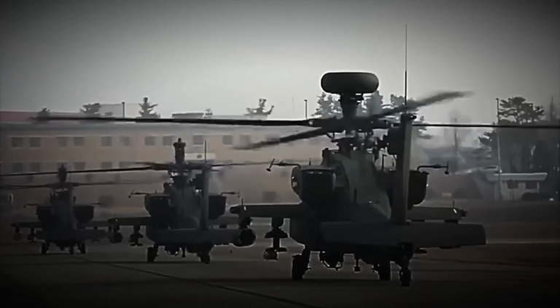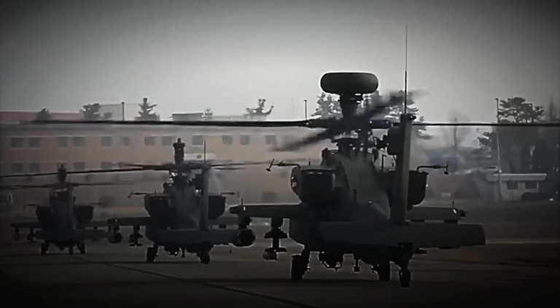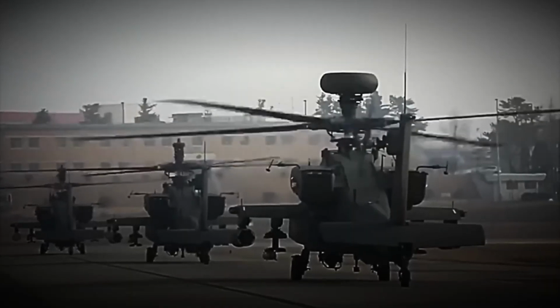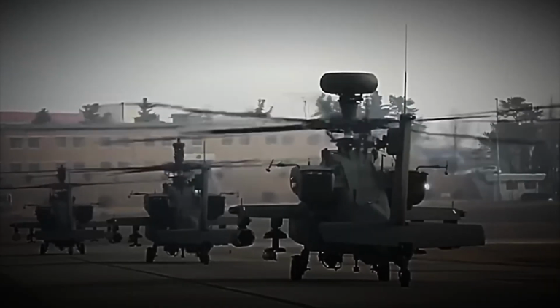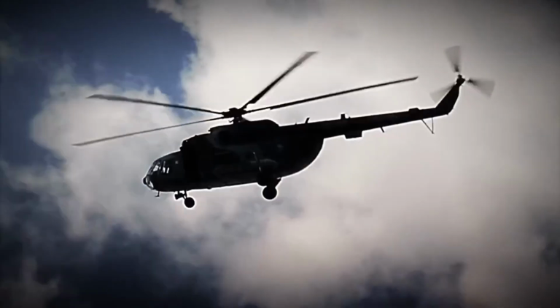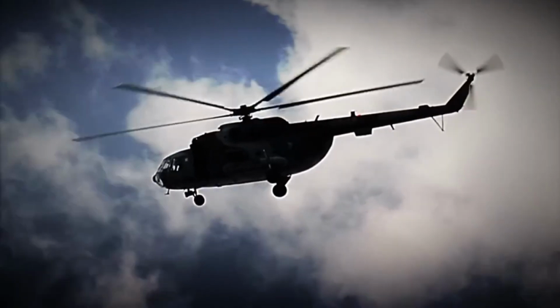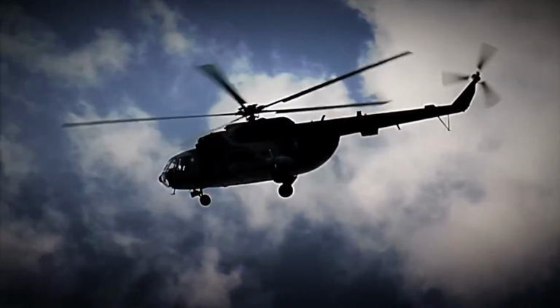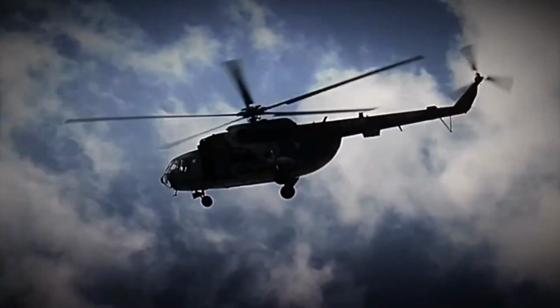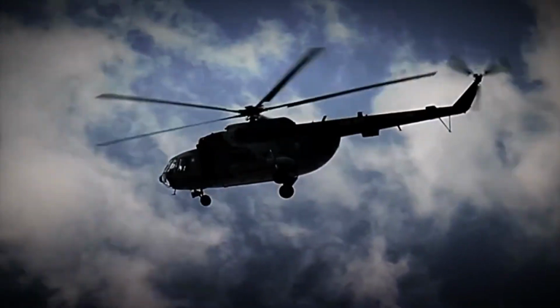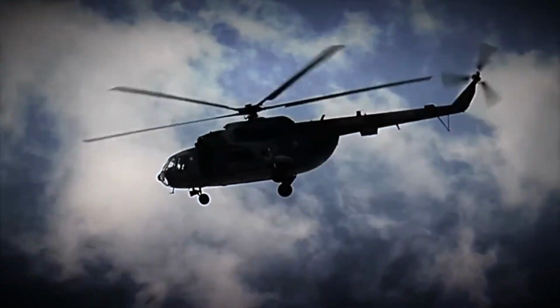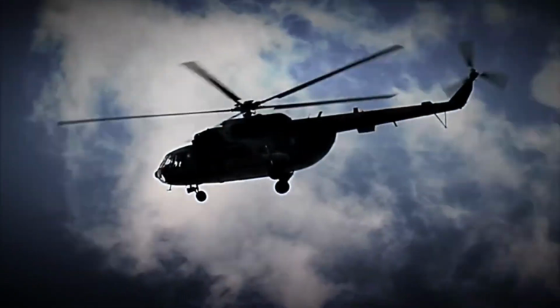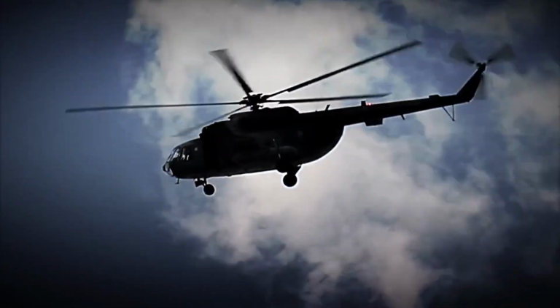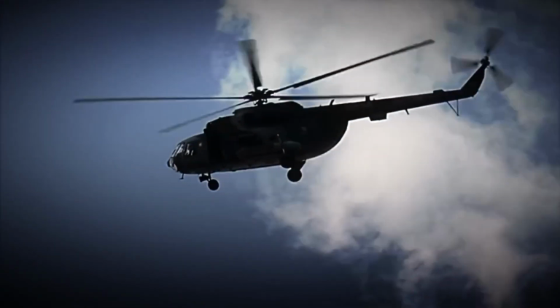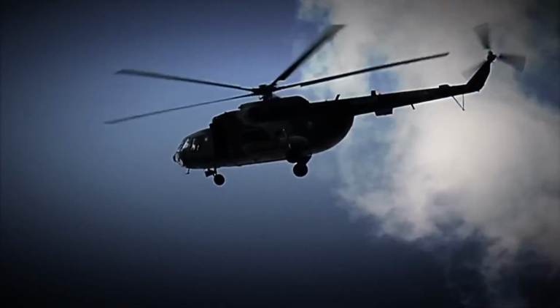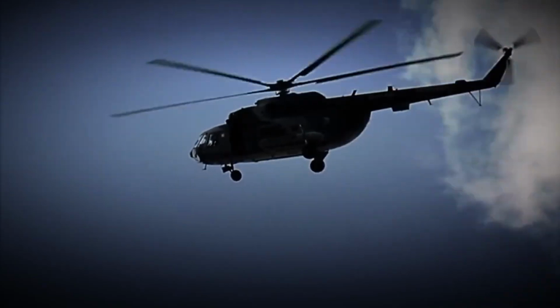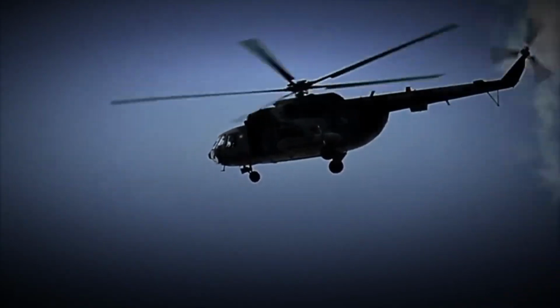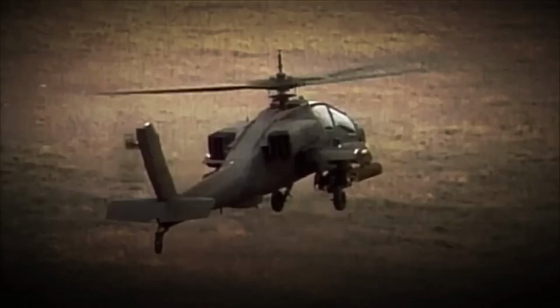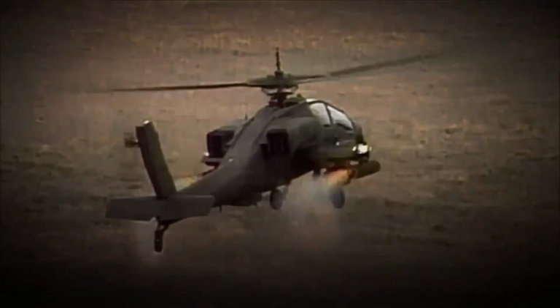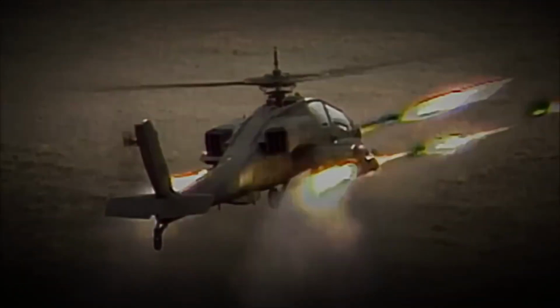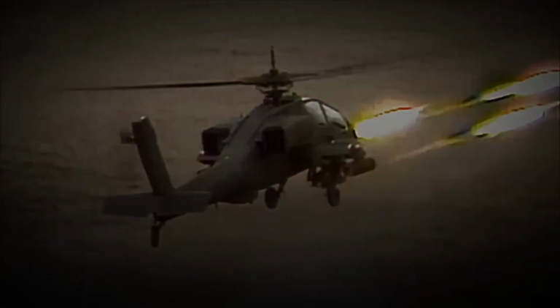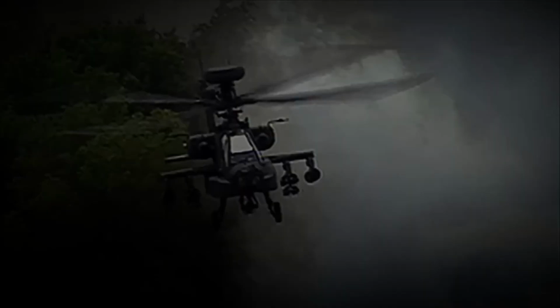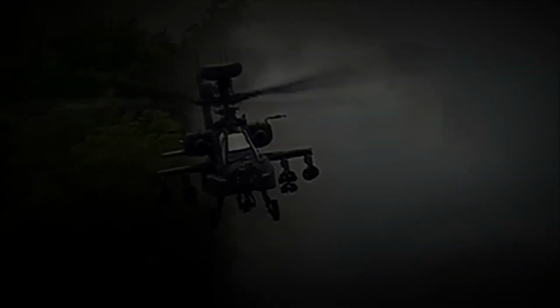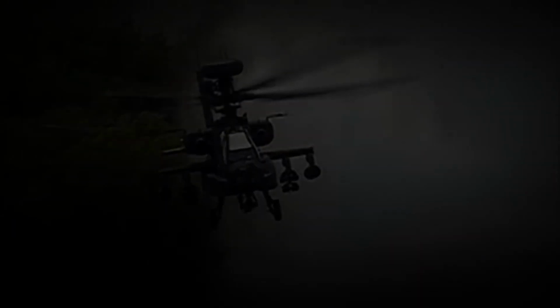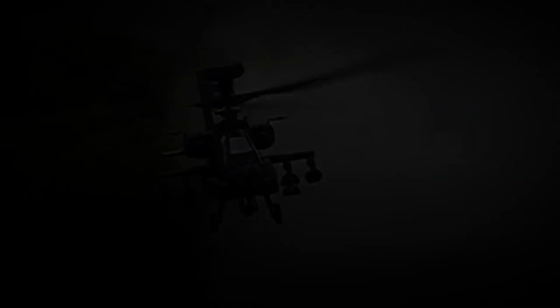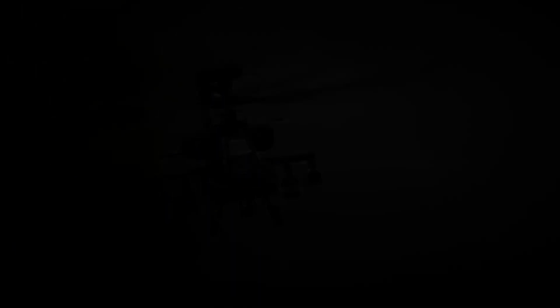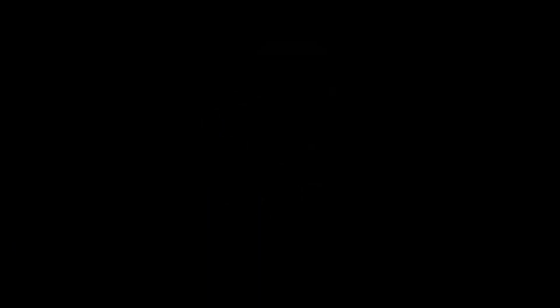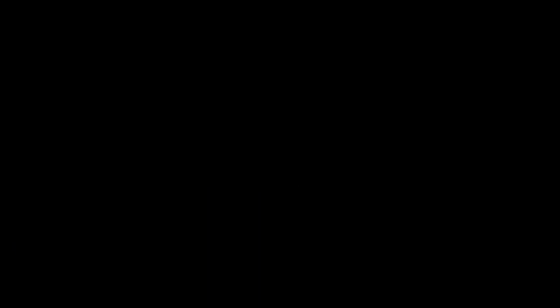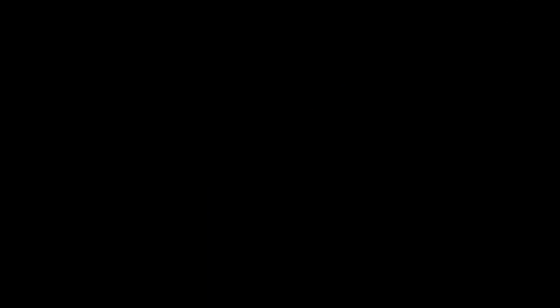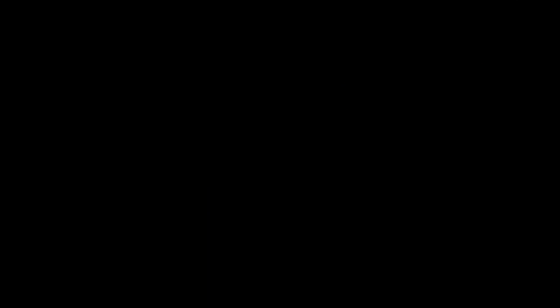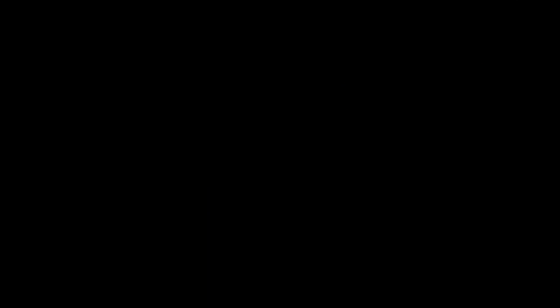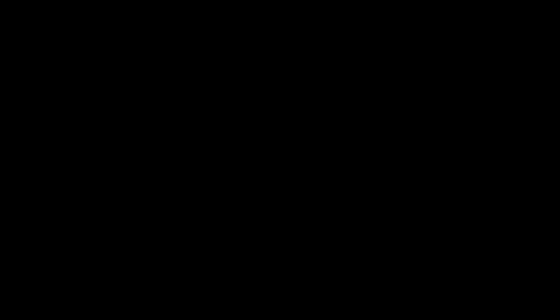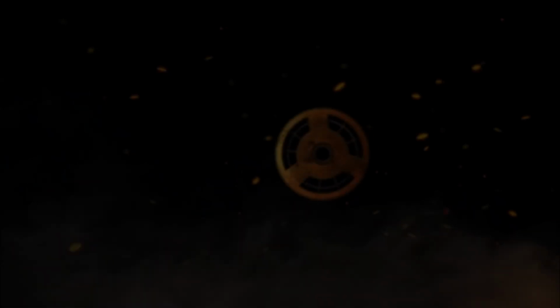Get ready, because today you are going to discover how one of the most lethal war machines in the sky is mass-produced. Let's begin.